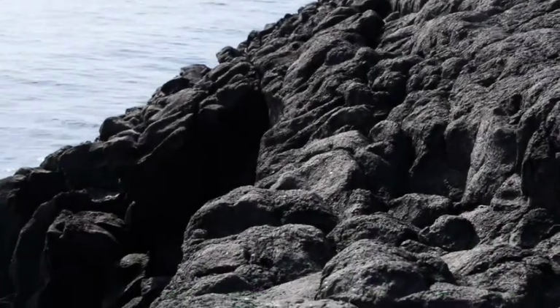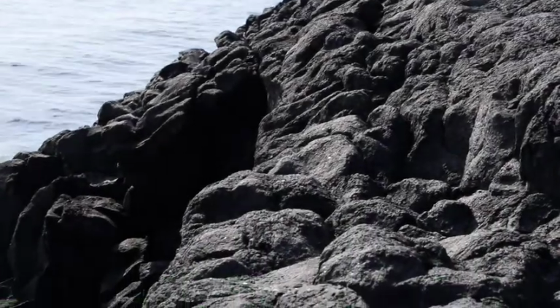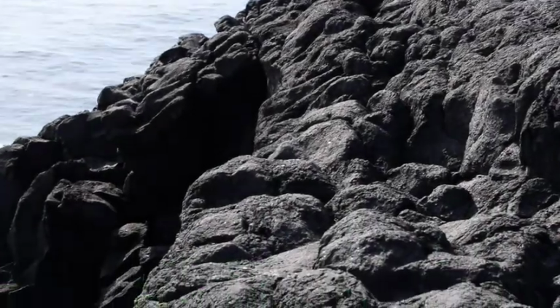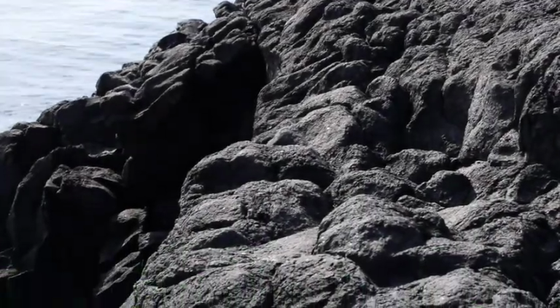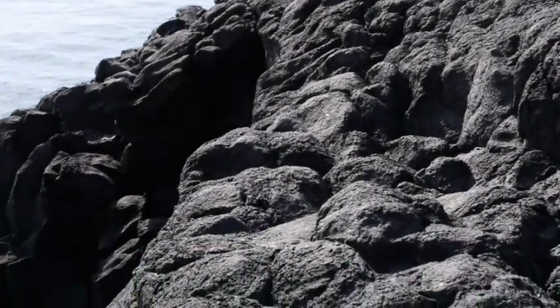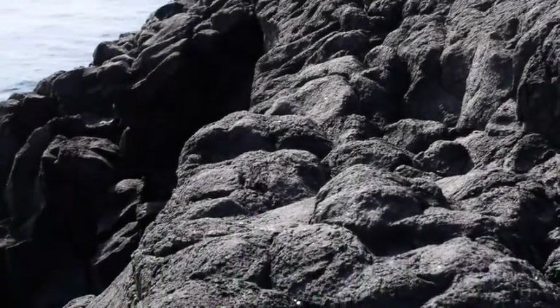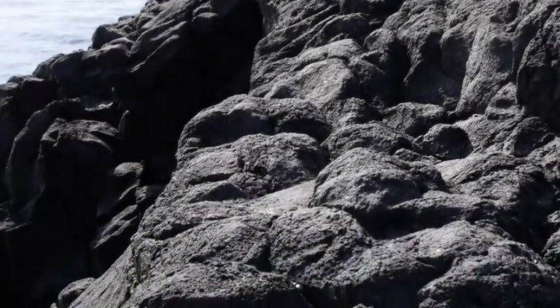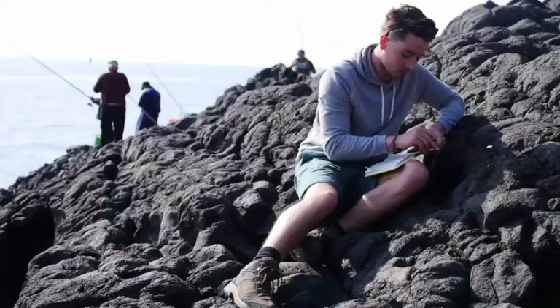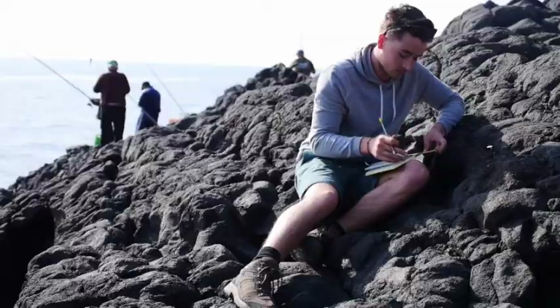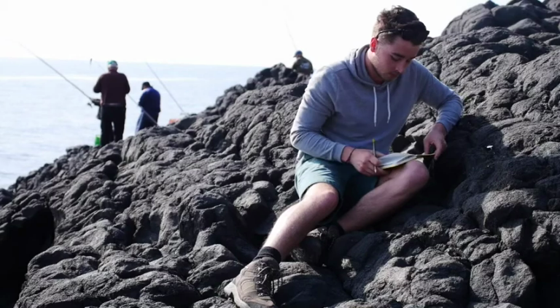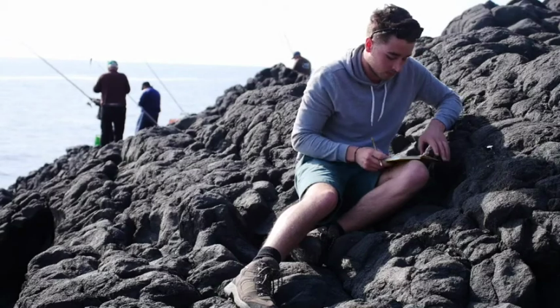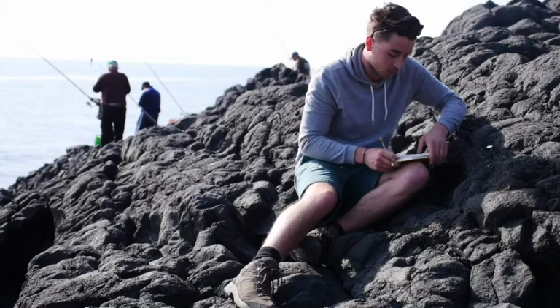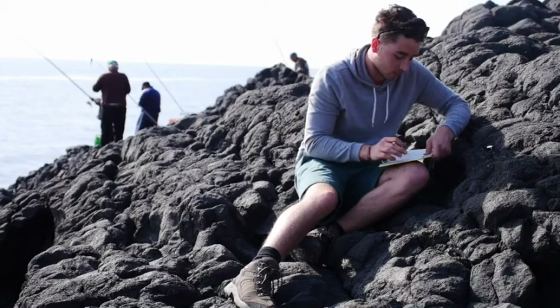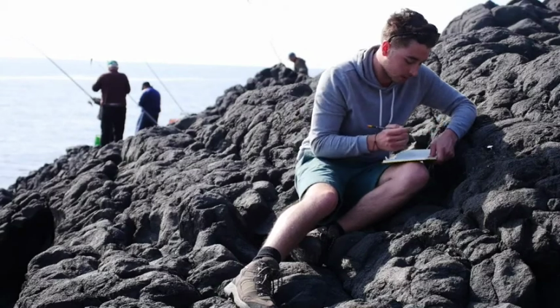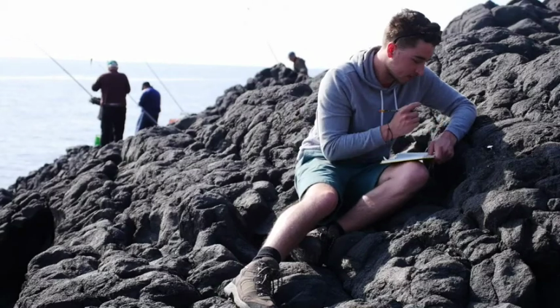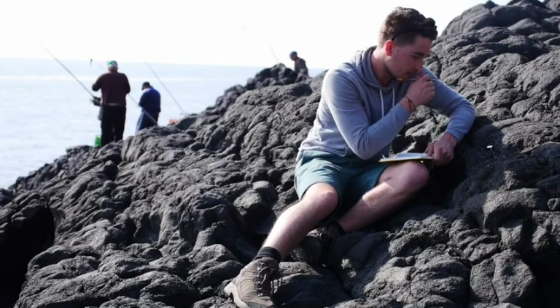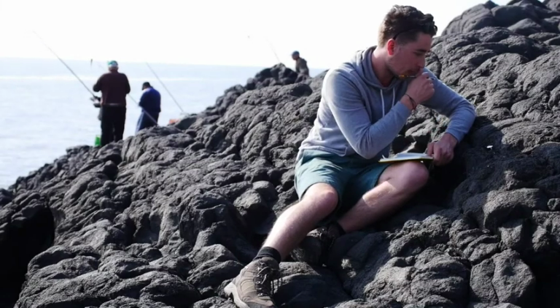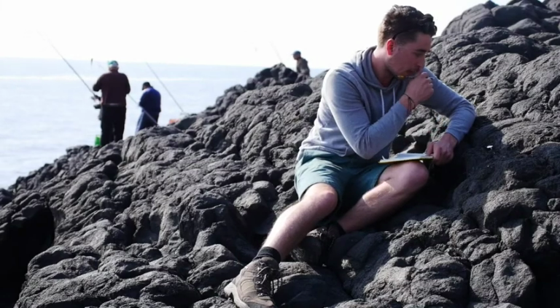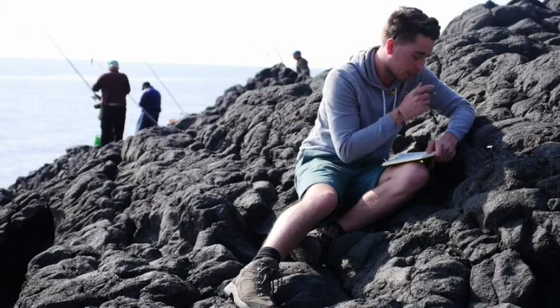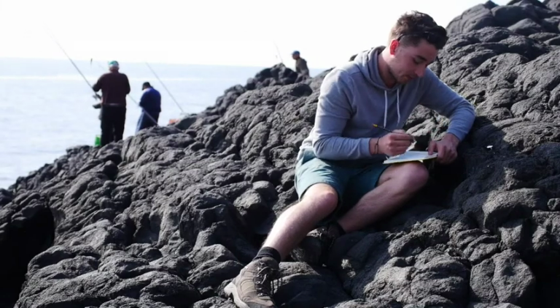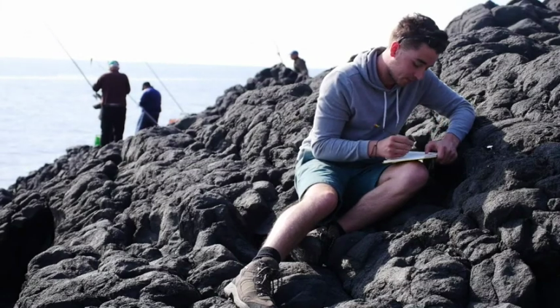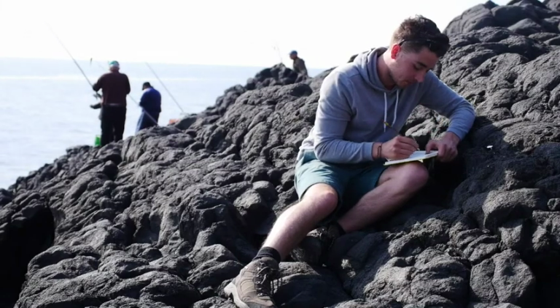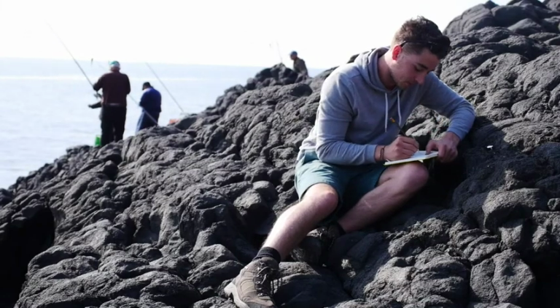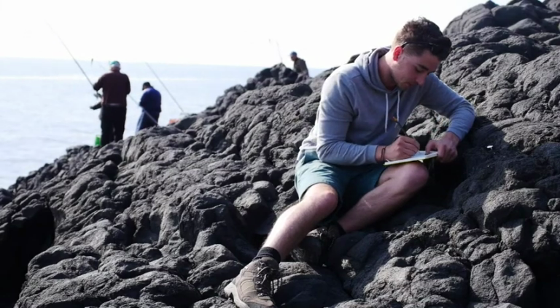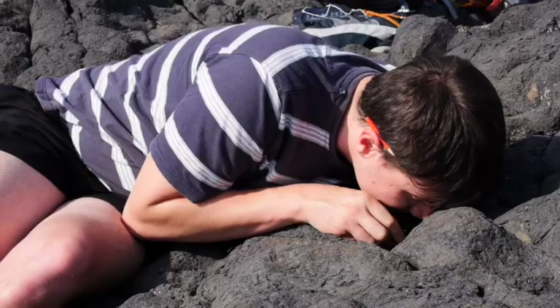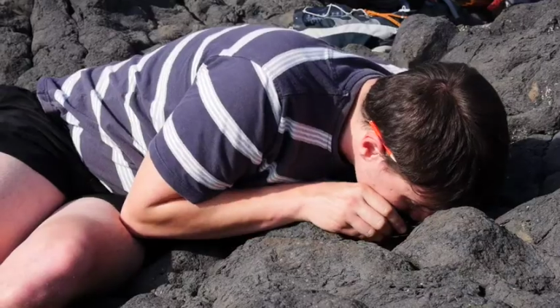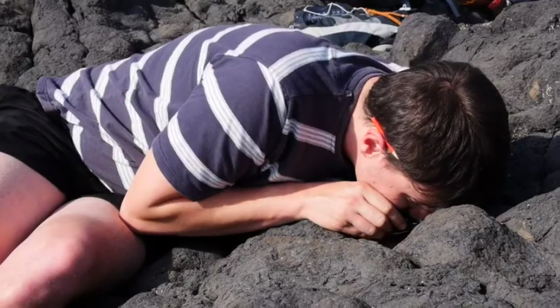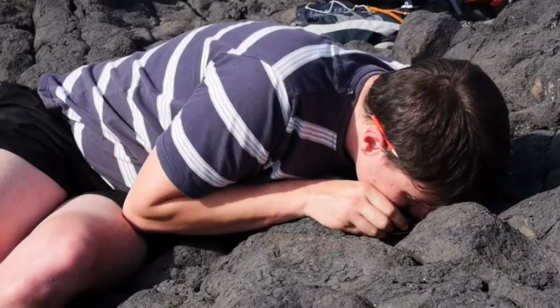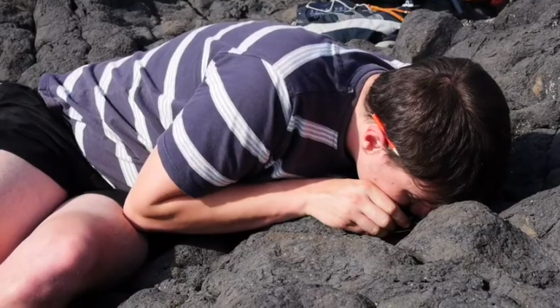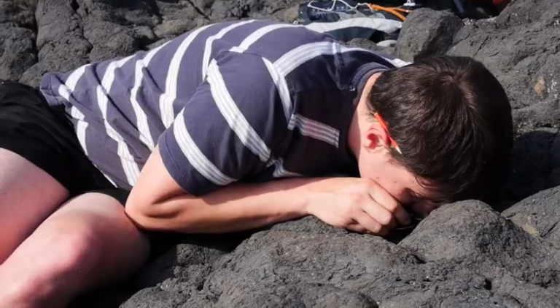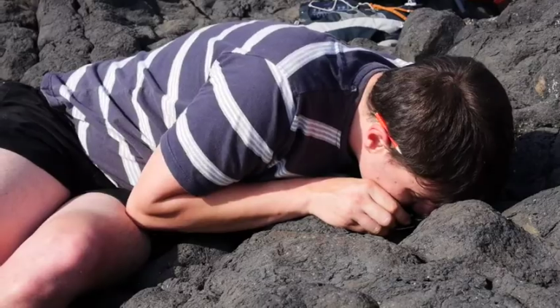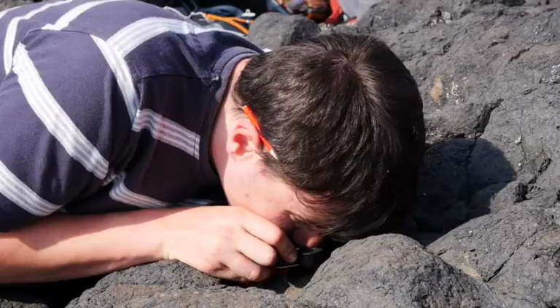Erosion has long removed most of the traces of the Timpa, but in a few places the roots of Etna's predecessor can still be seen.